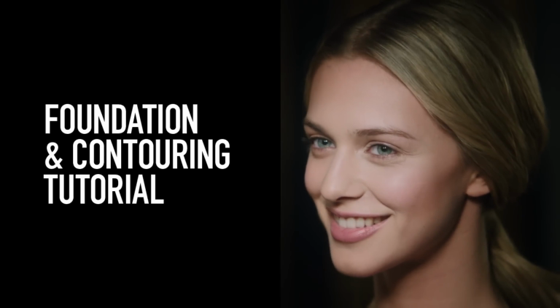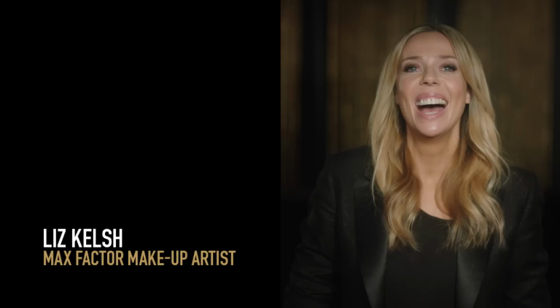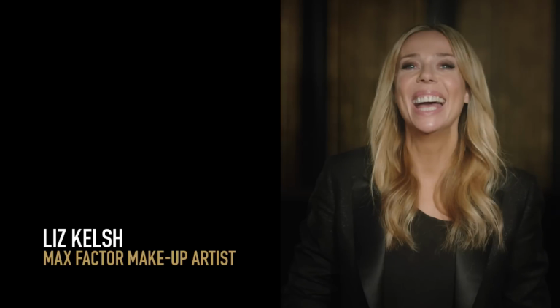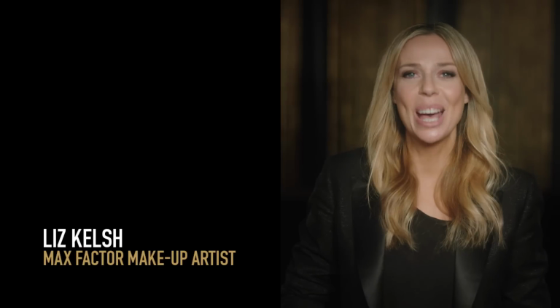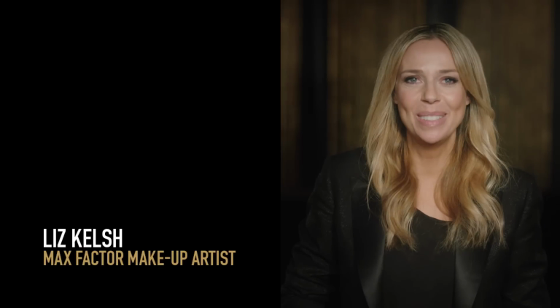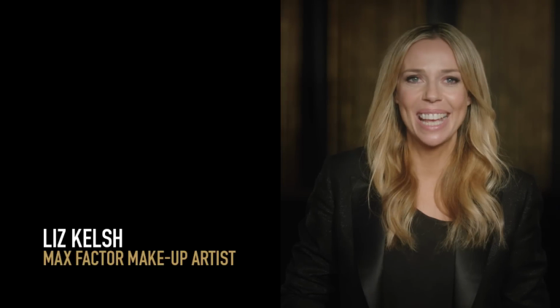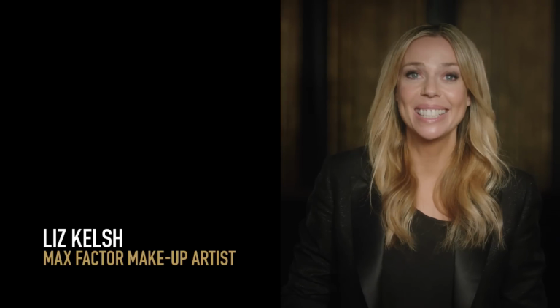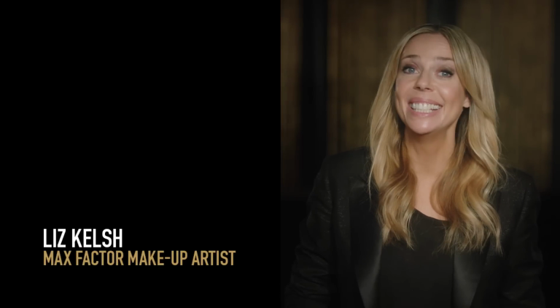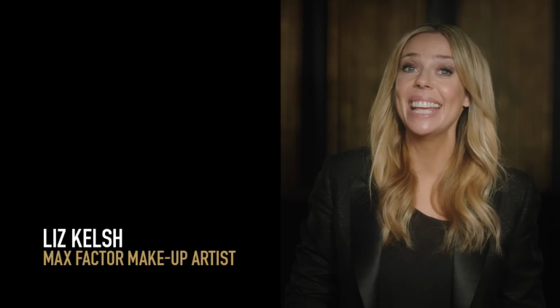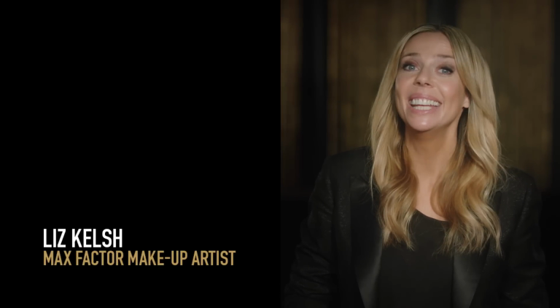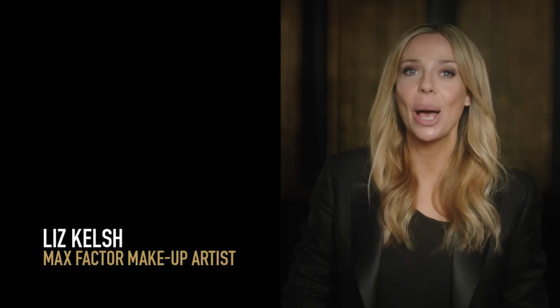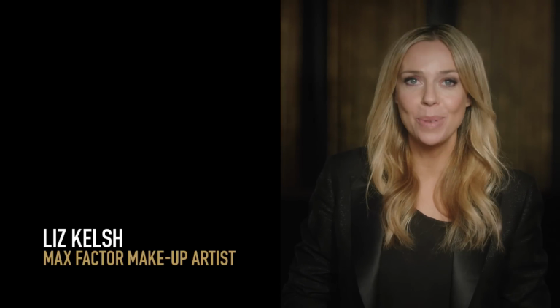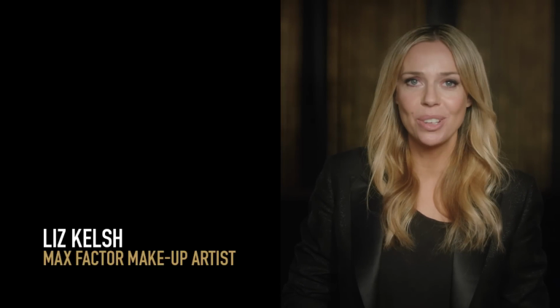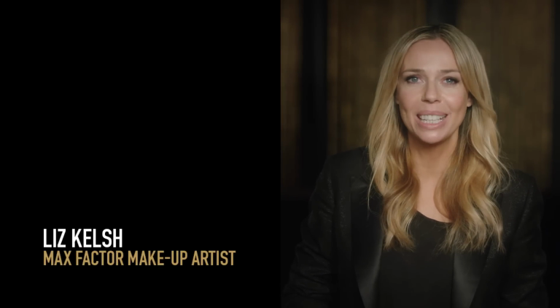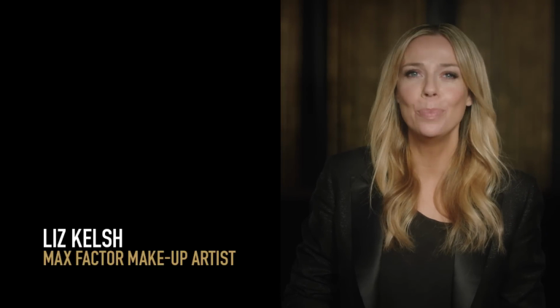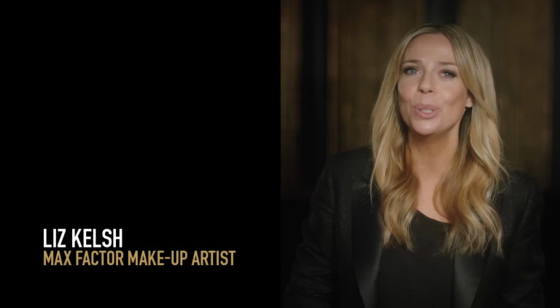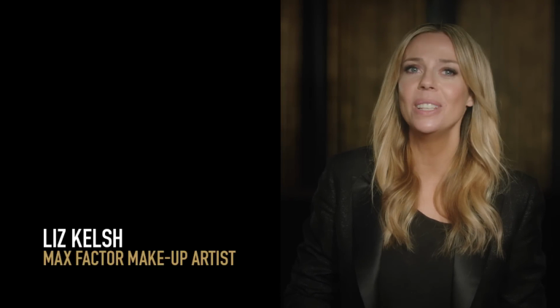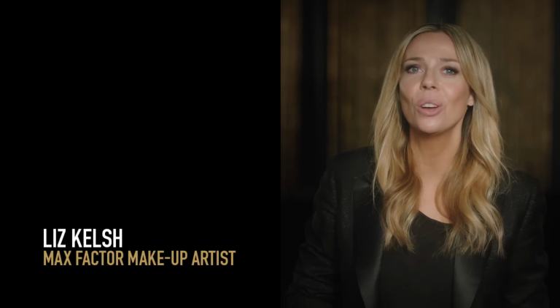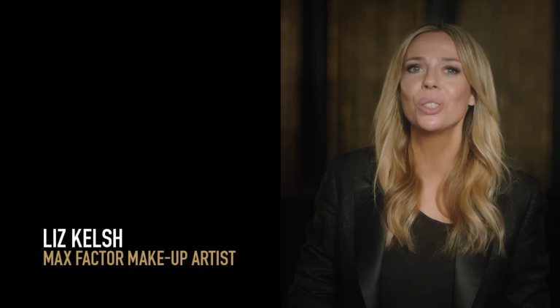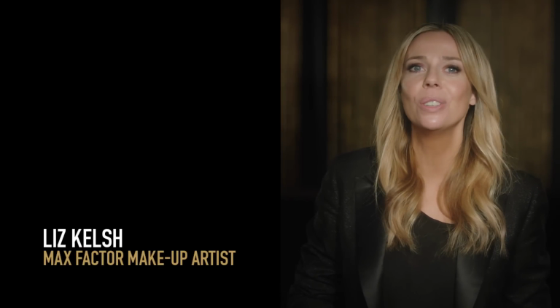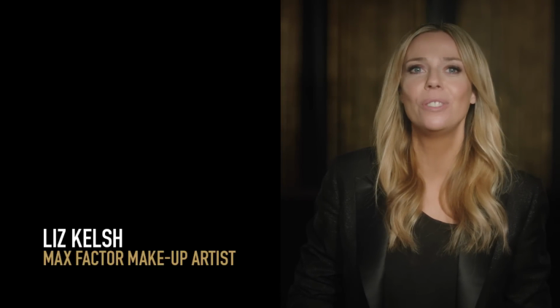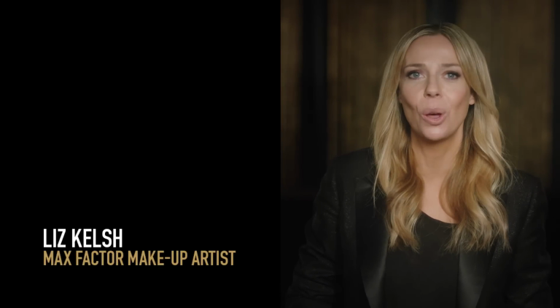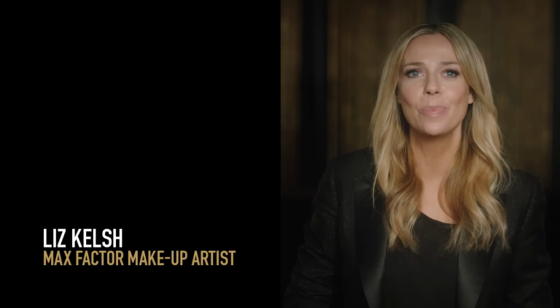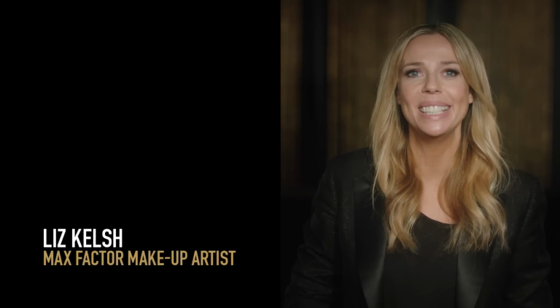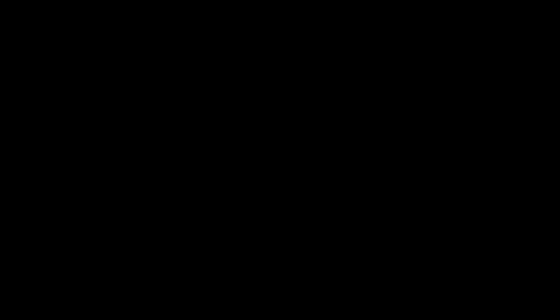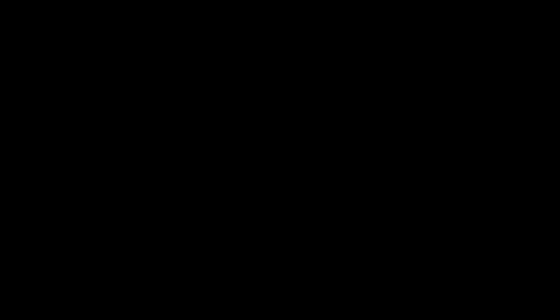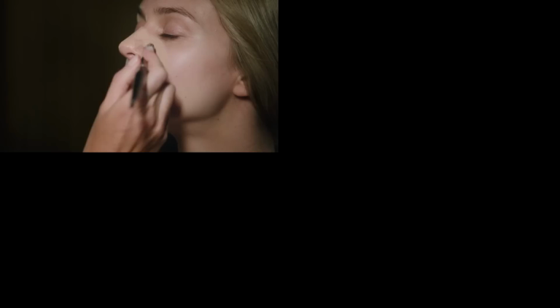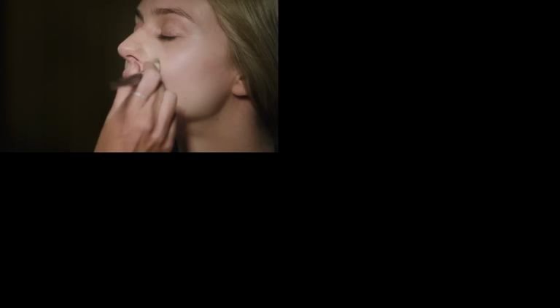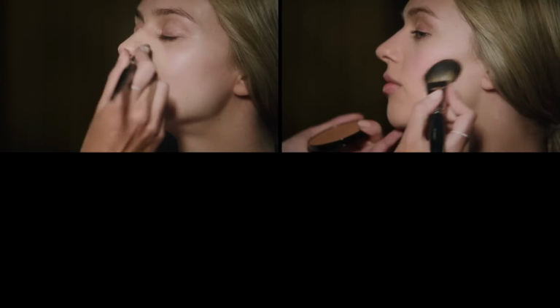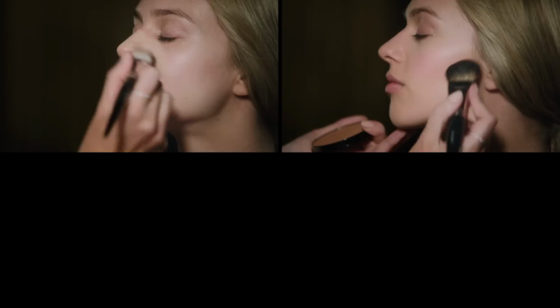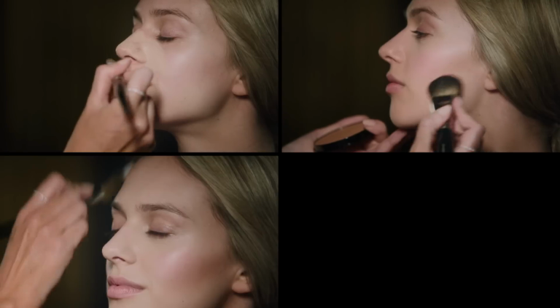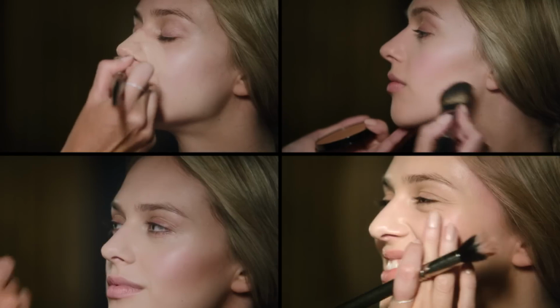Hi, I'm Liz Kelch, and today I'll be creating a beautifully contoured, flawless base in four easy steps.